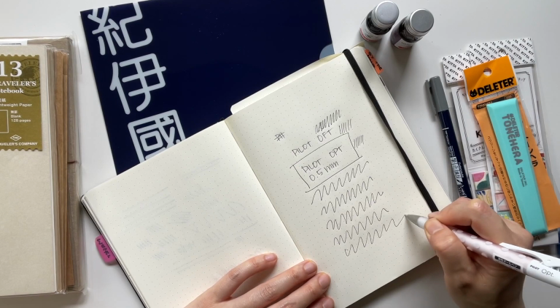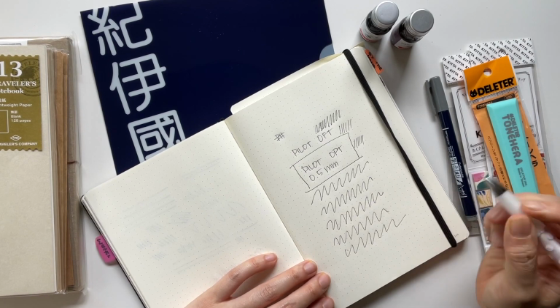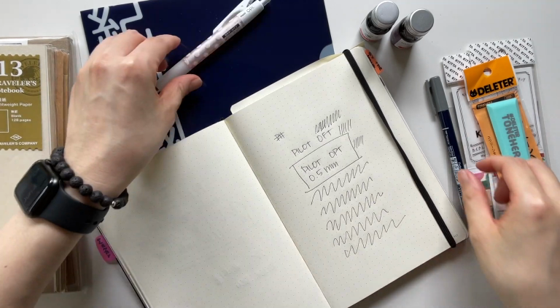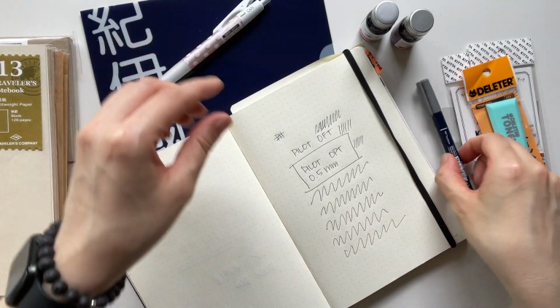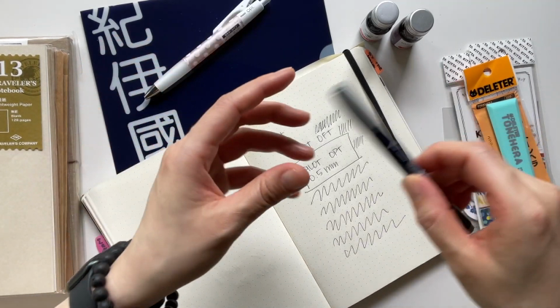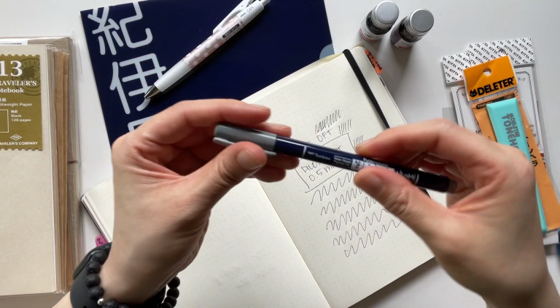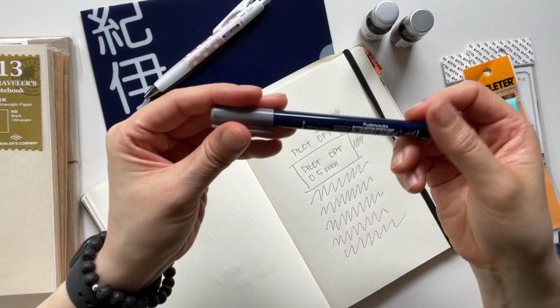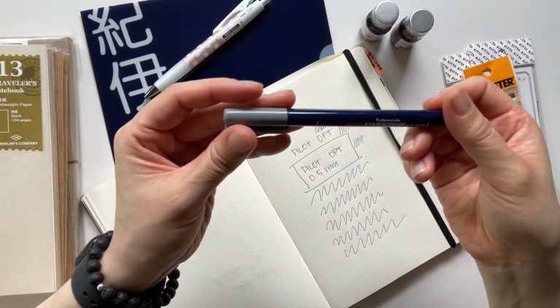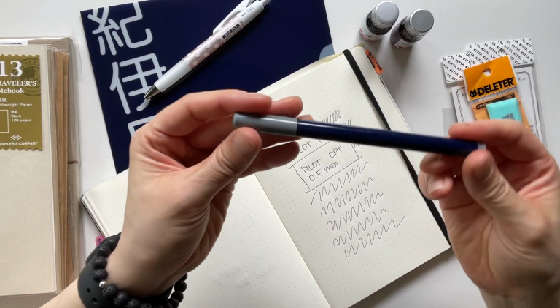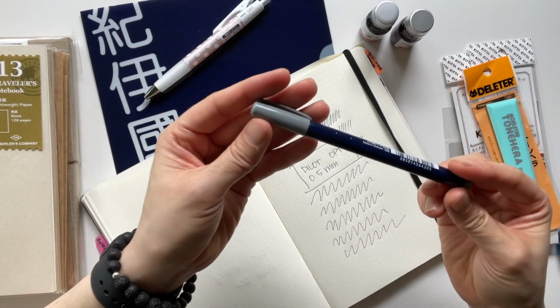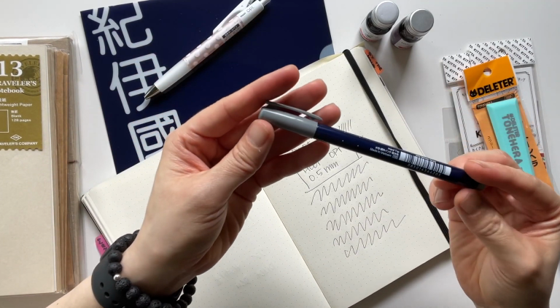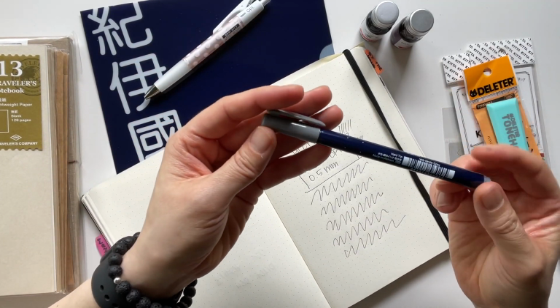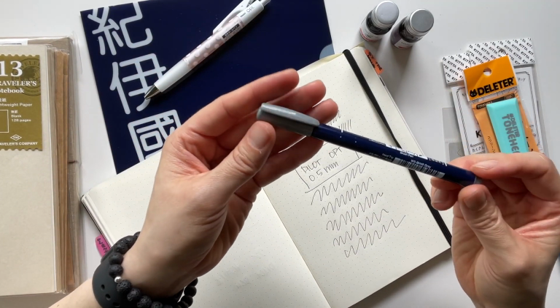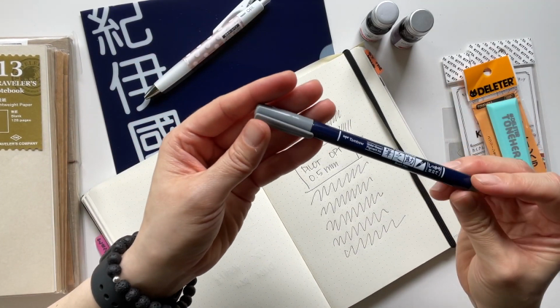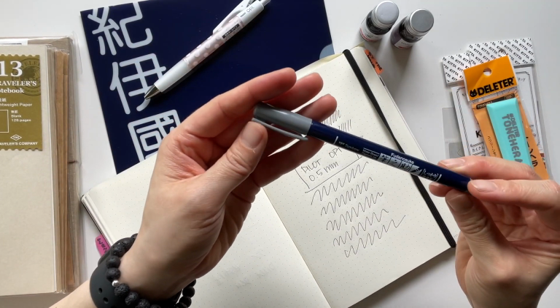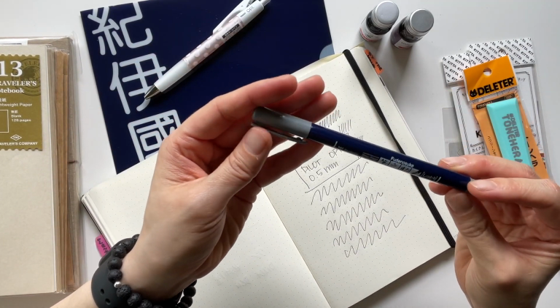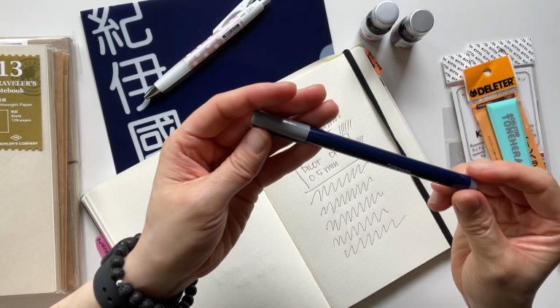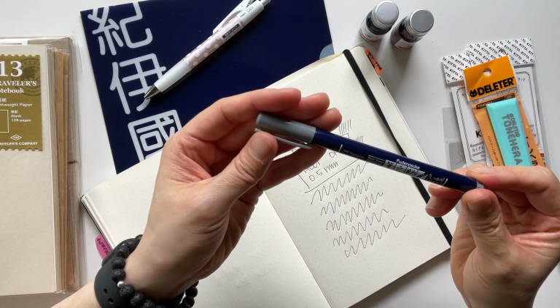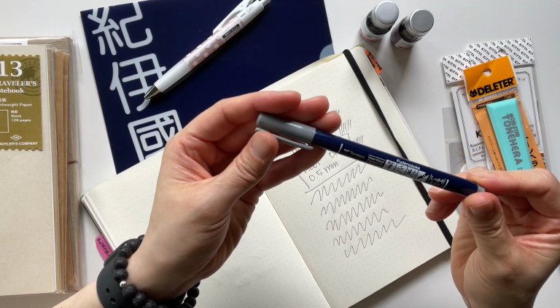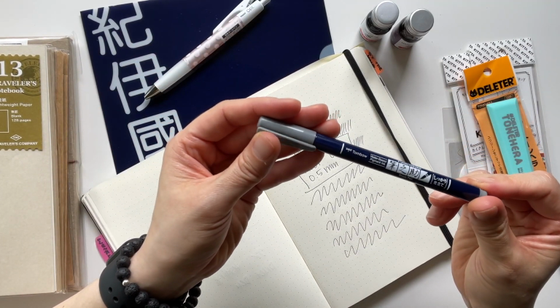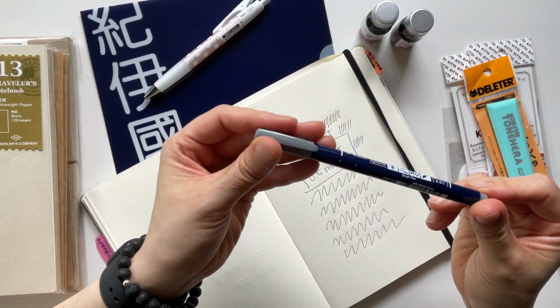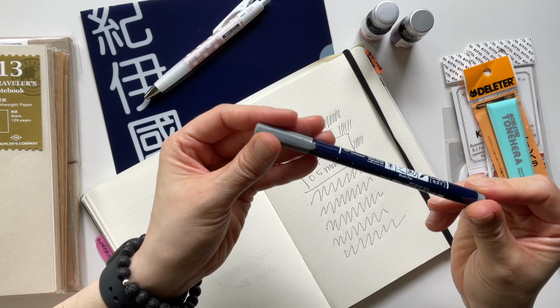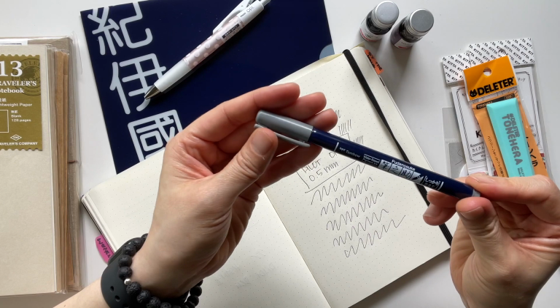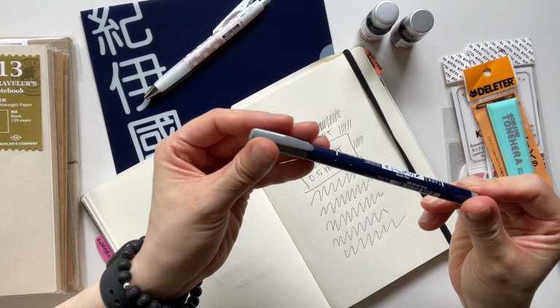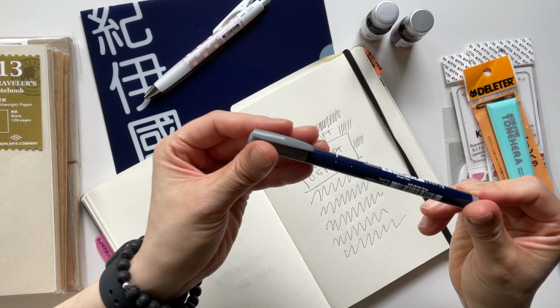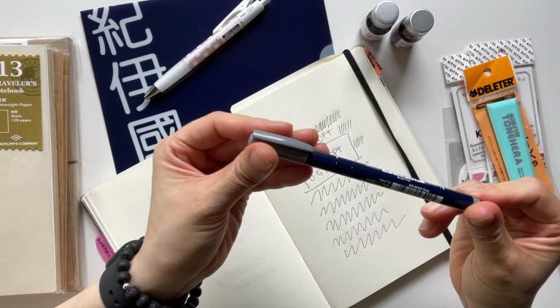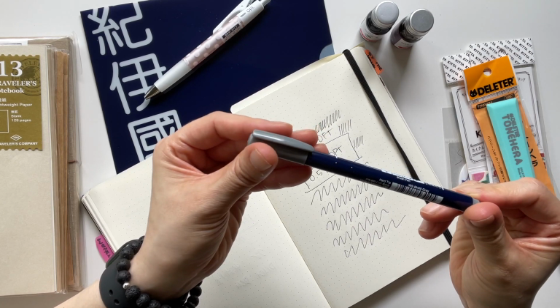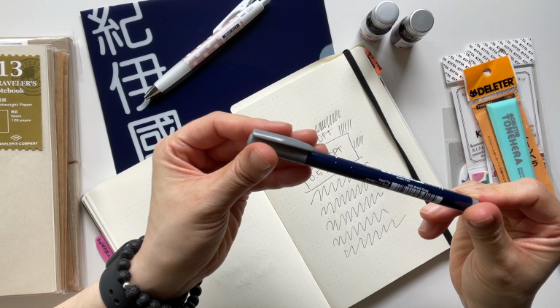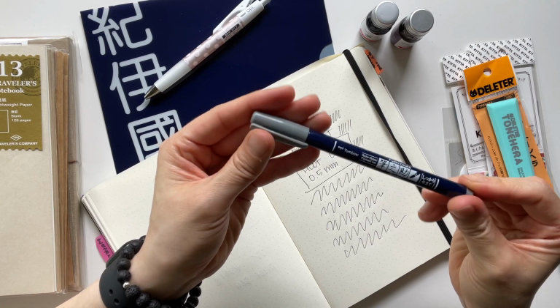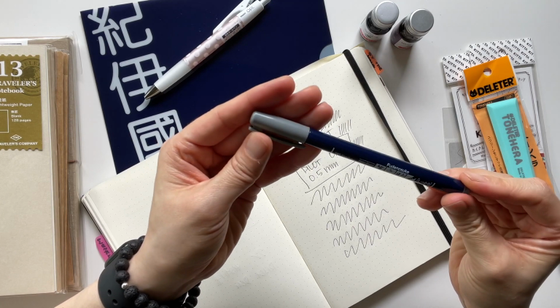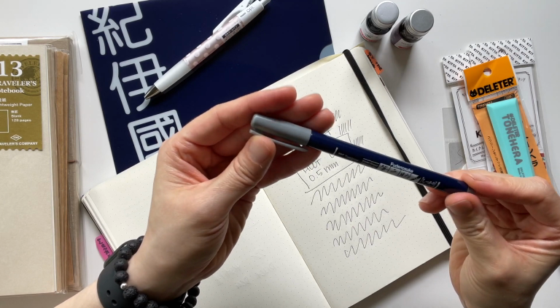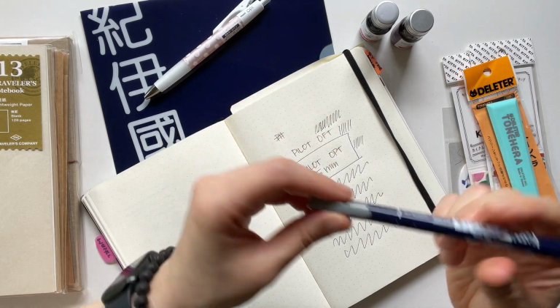I also got a Tombow Furunosuke brush pen — this is the hard tip and it's in the color gray.